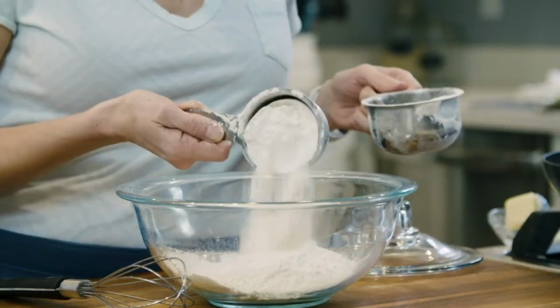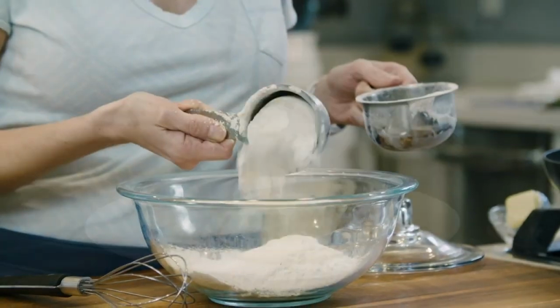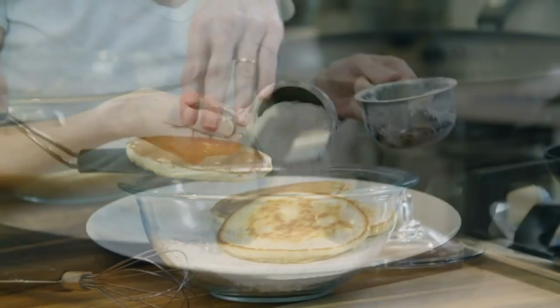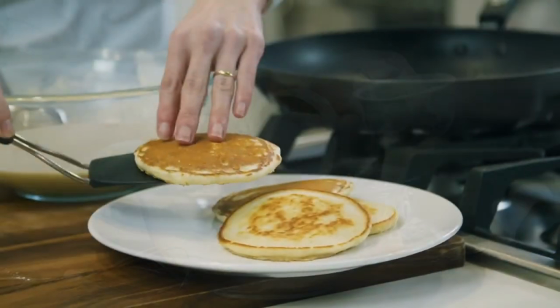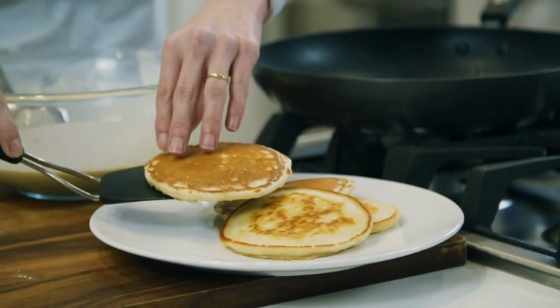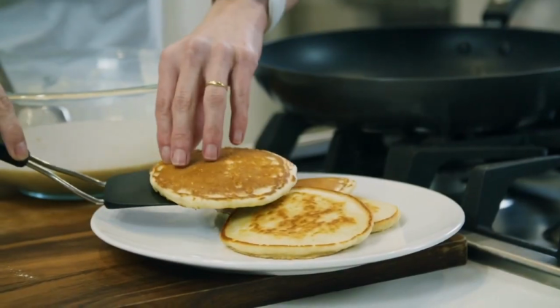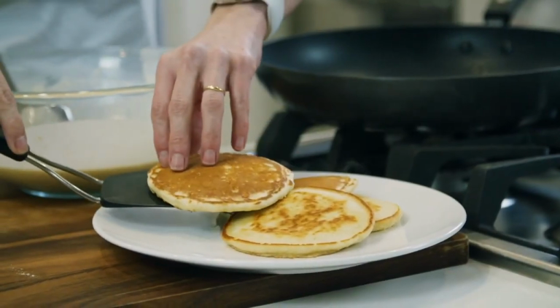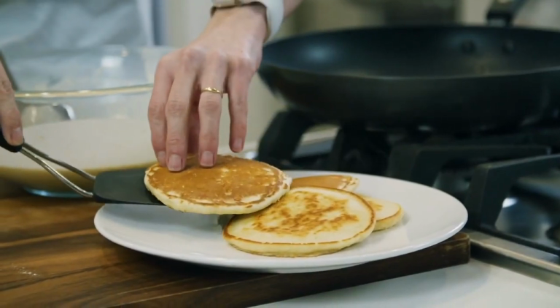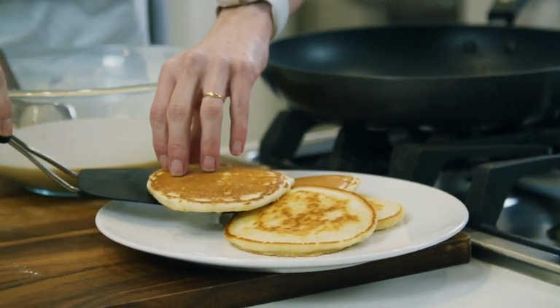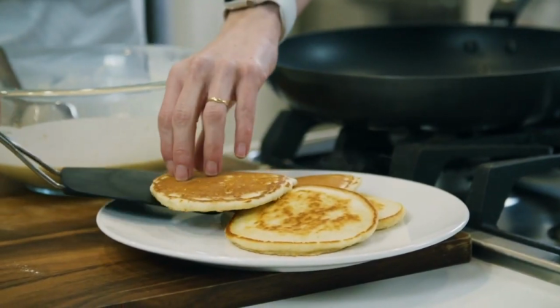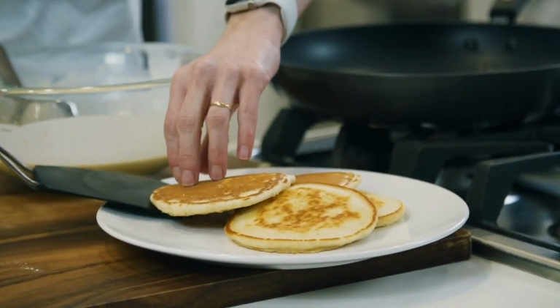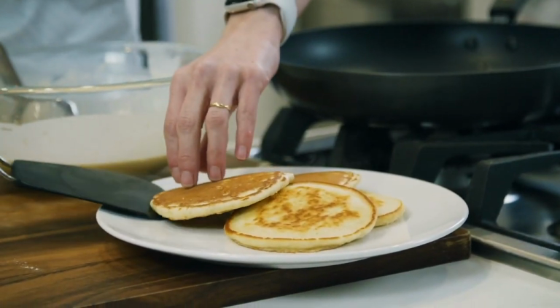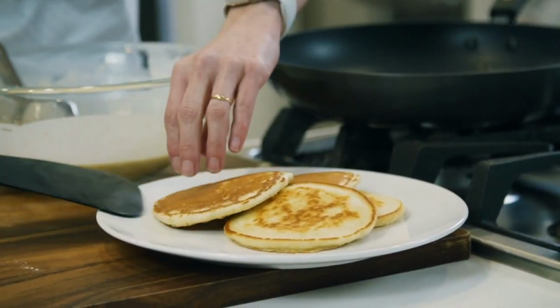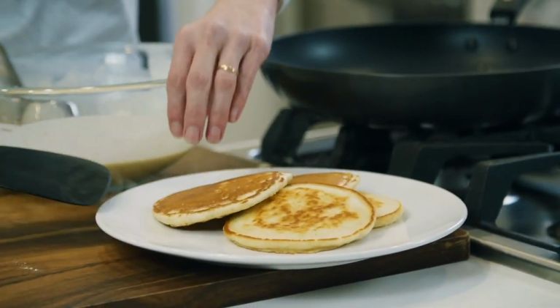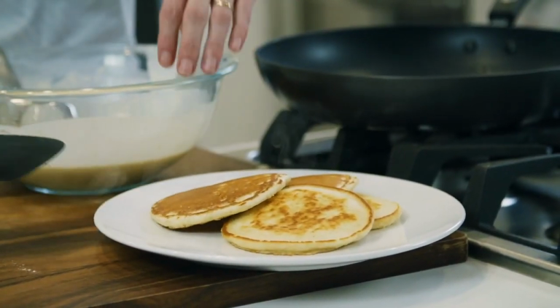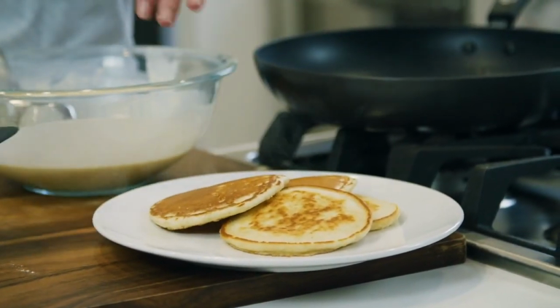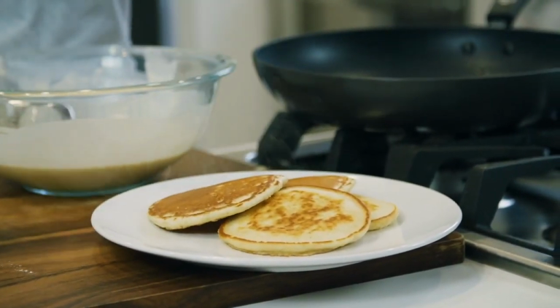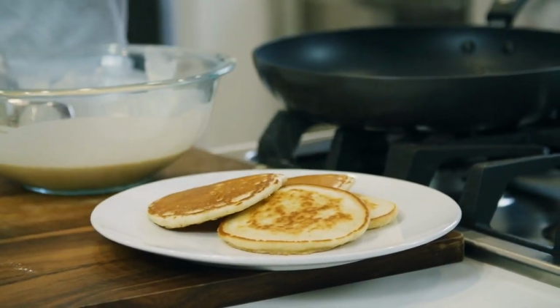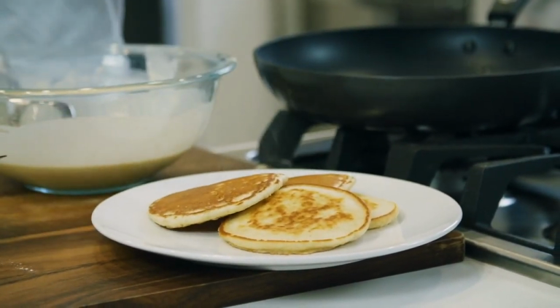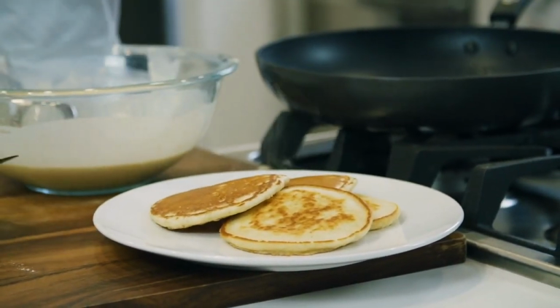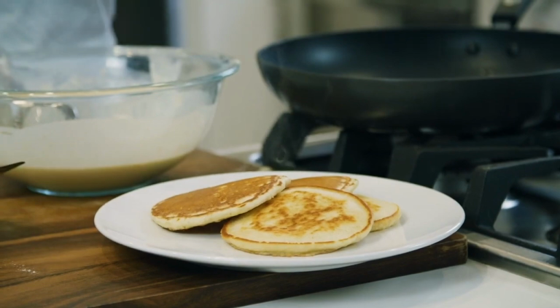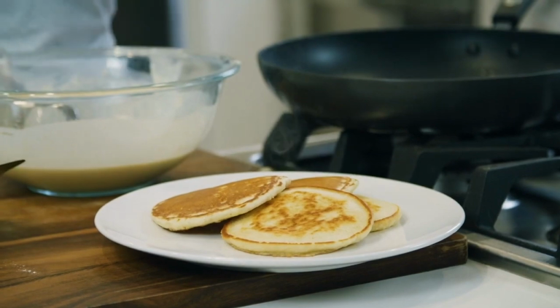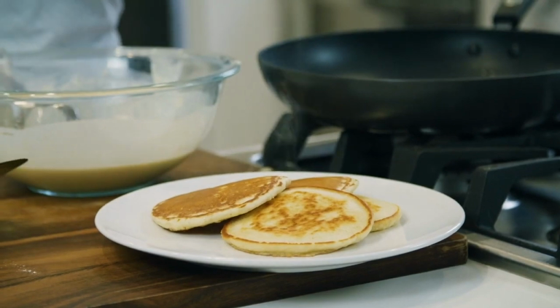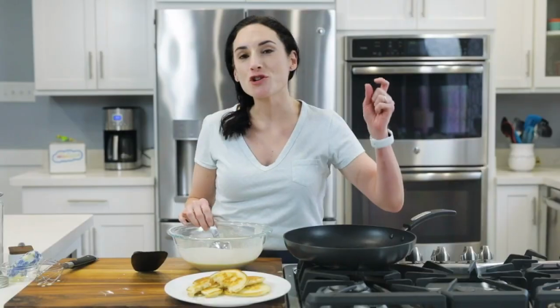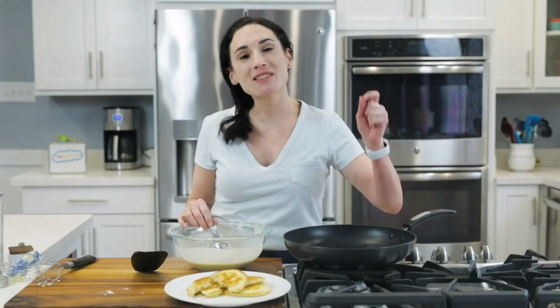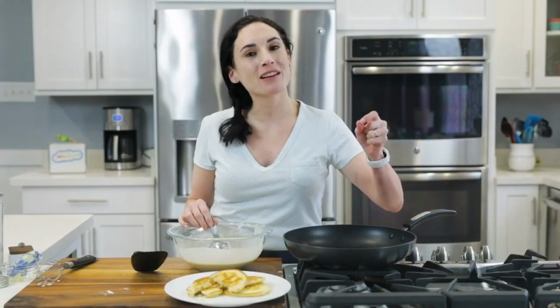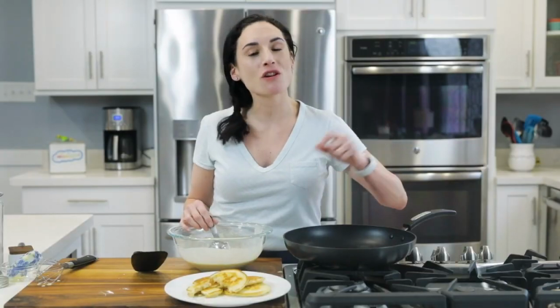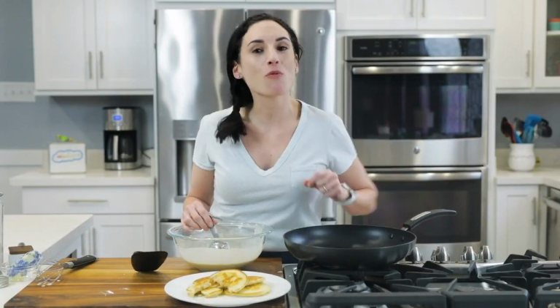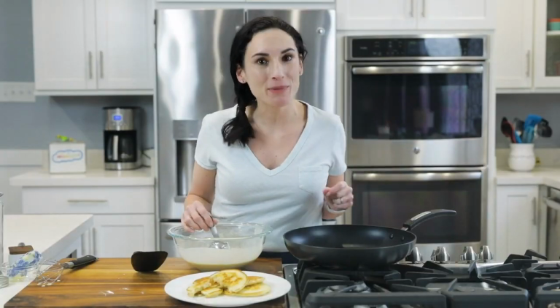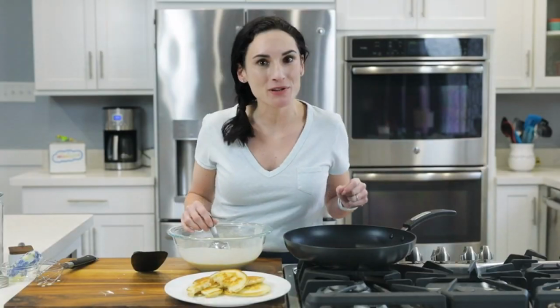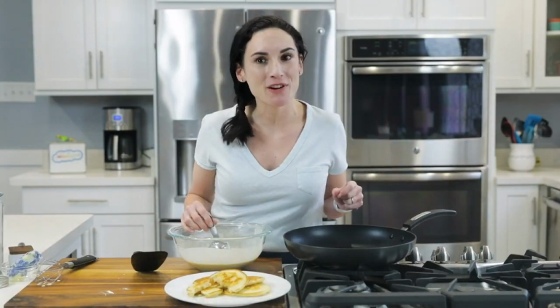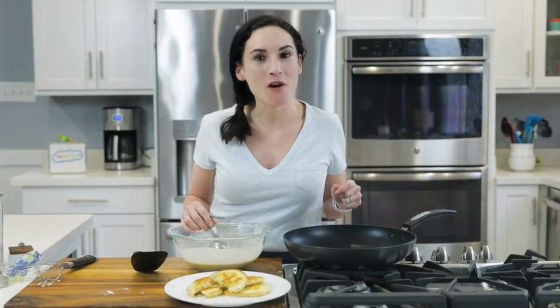For the recipe to the perfect batter for amazingly fluffy pancakes, check the links right below this video.